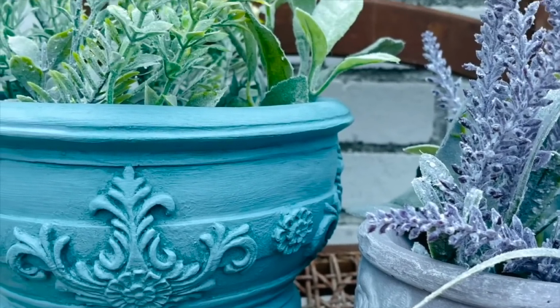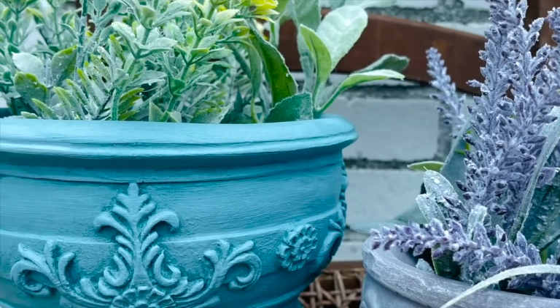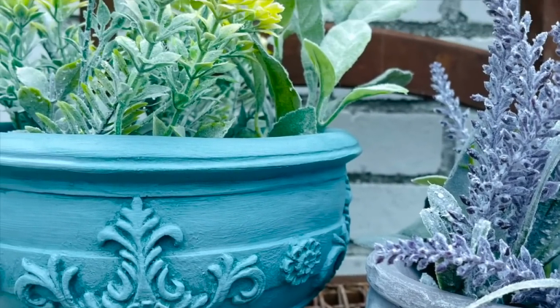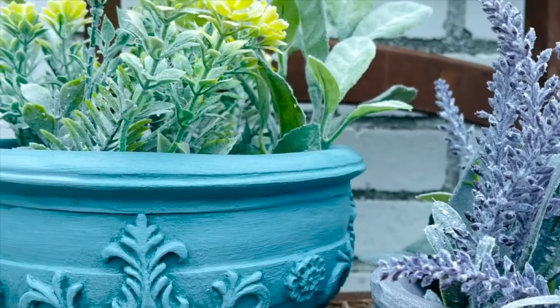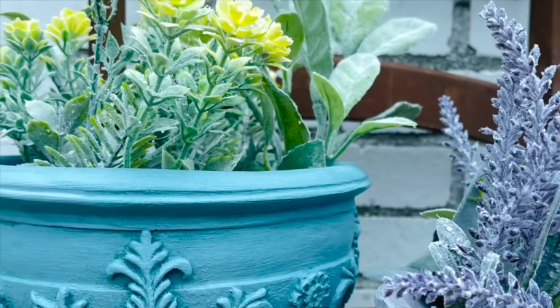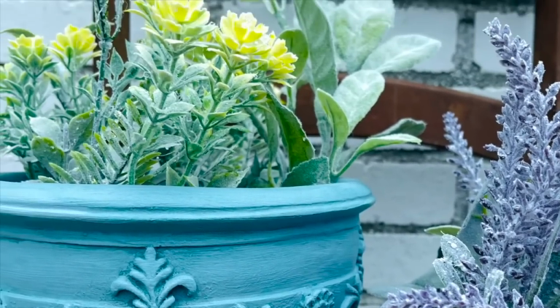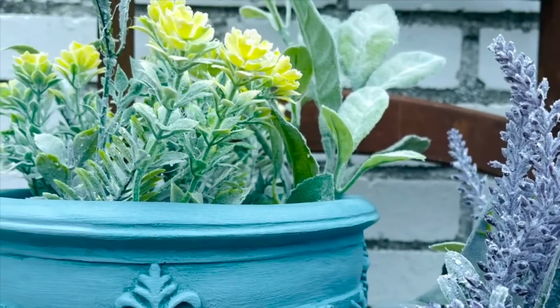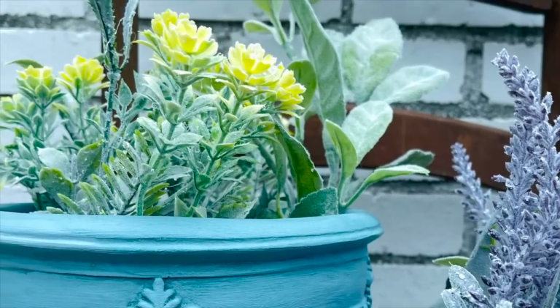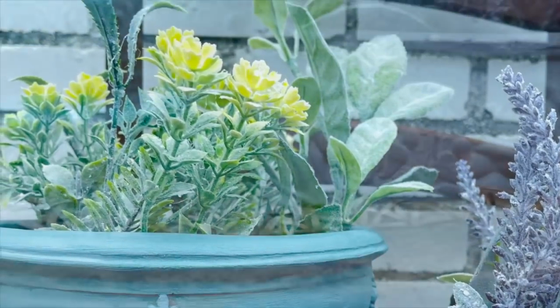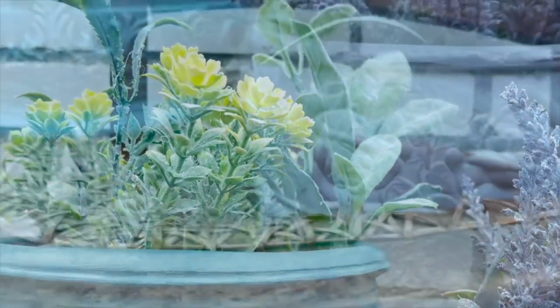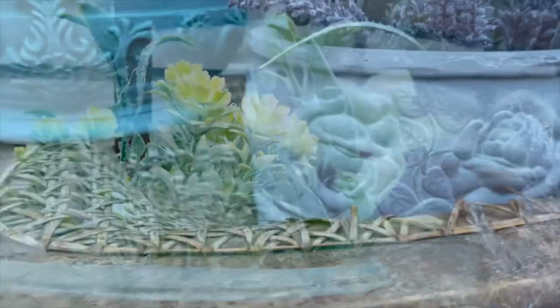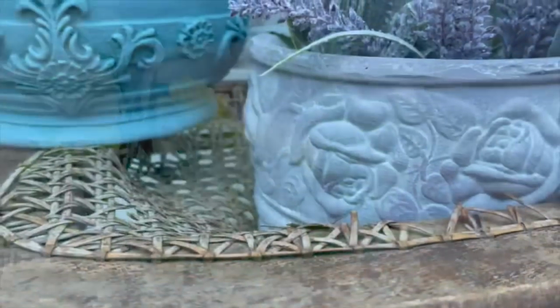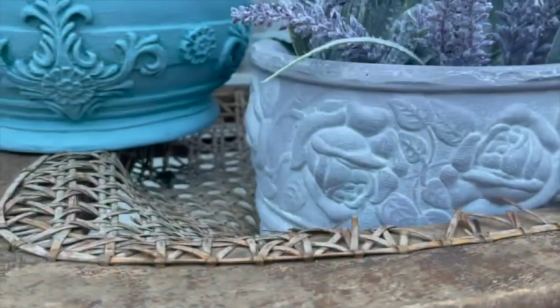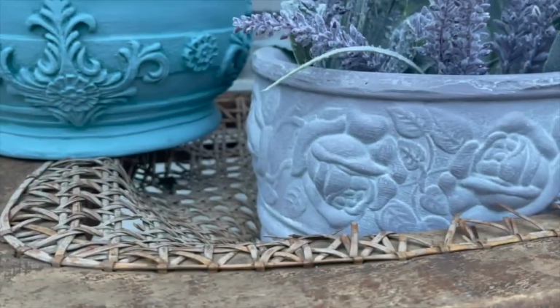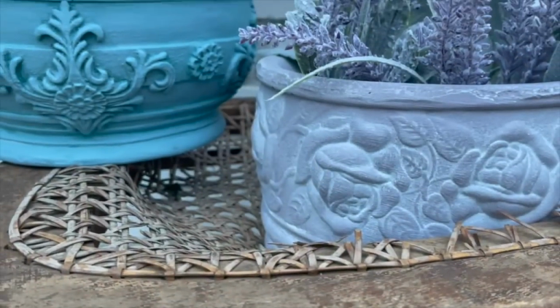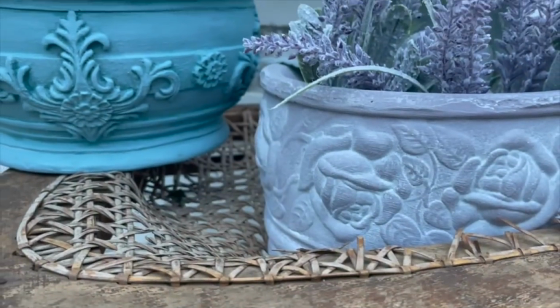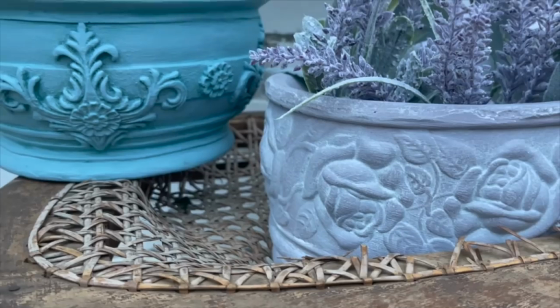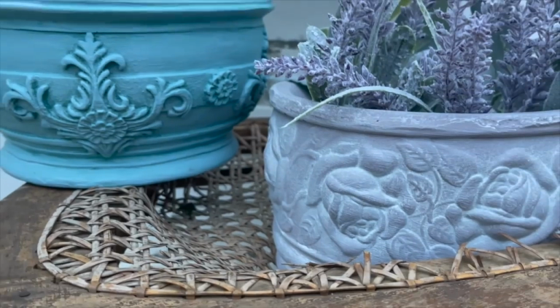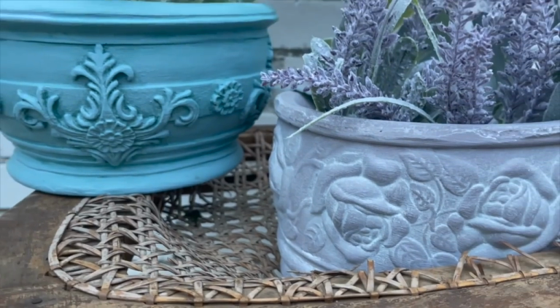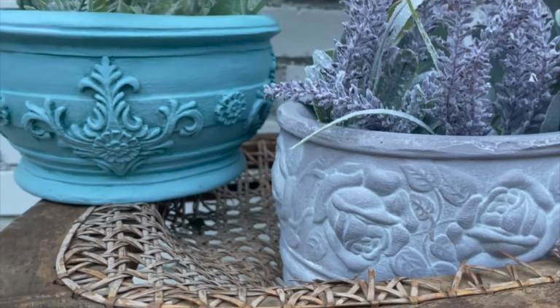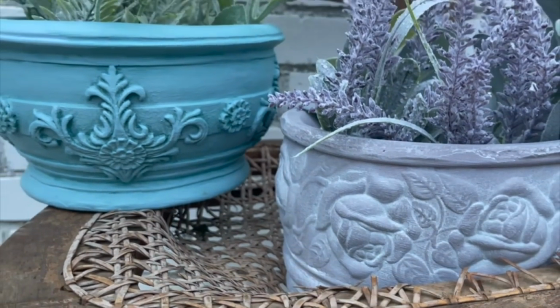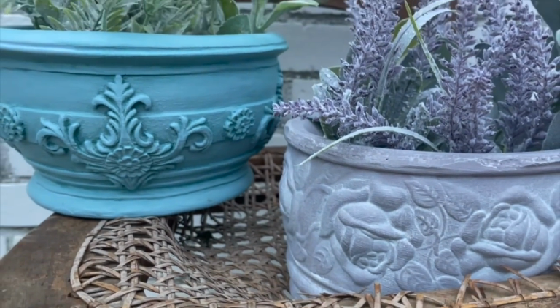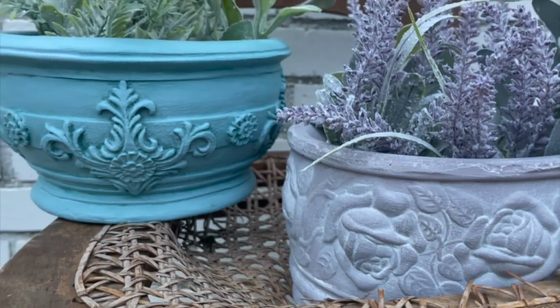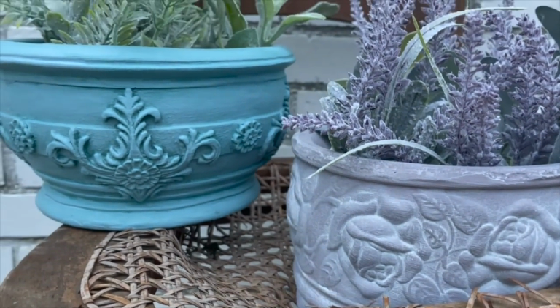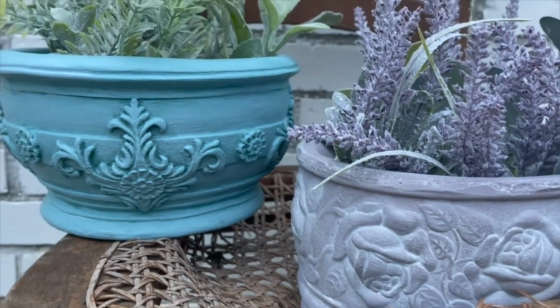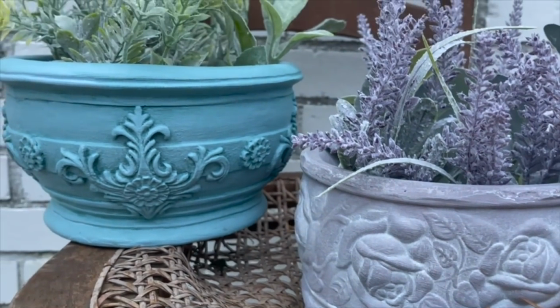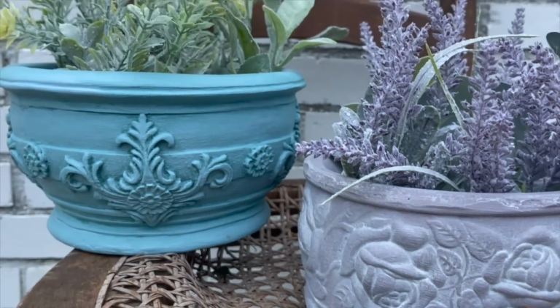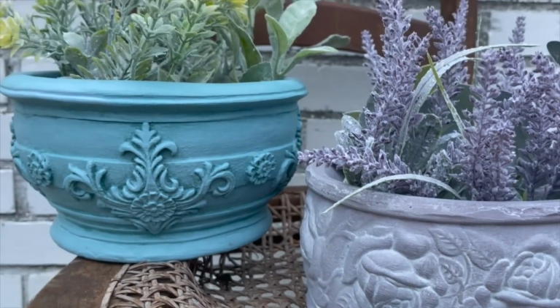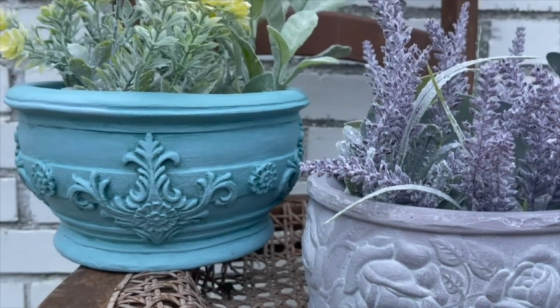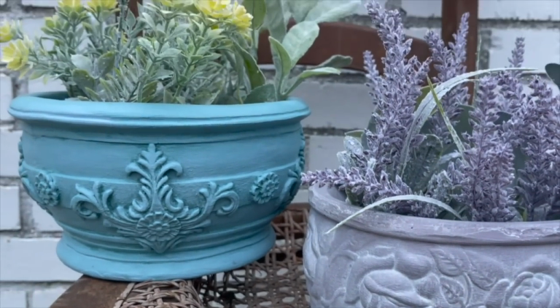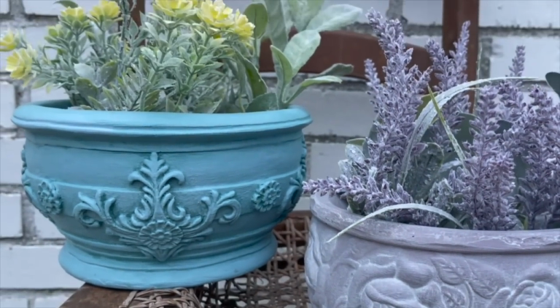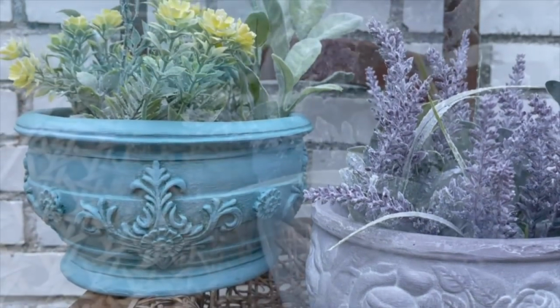Let's take a look at the final project. Leave me a comment down below — what do you think of my after look on these planters?